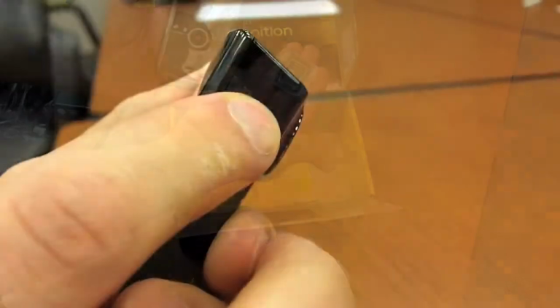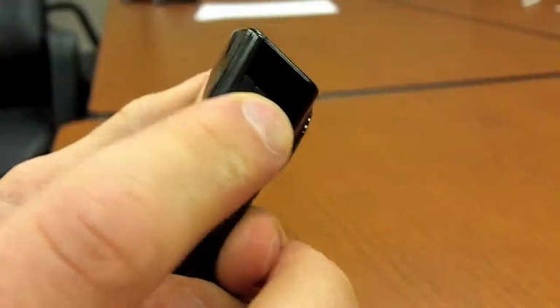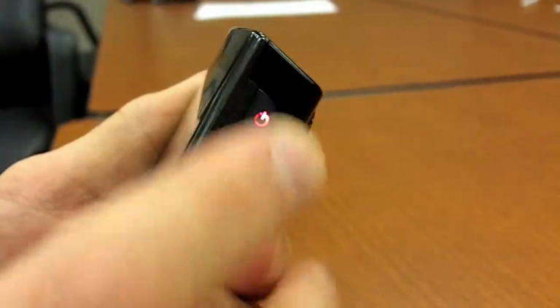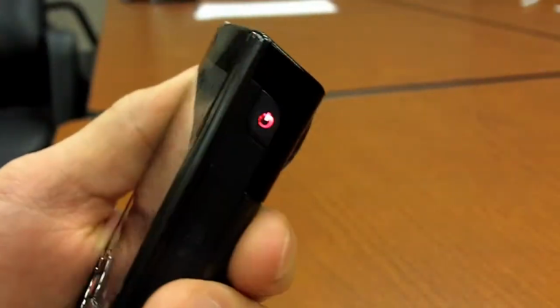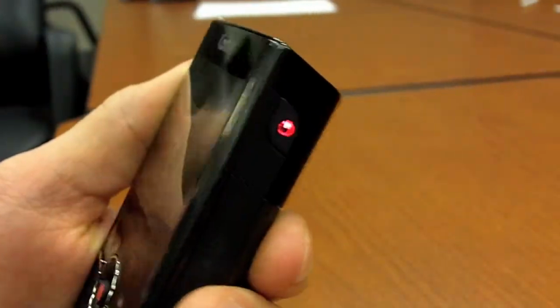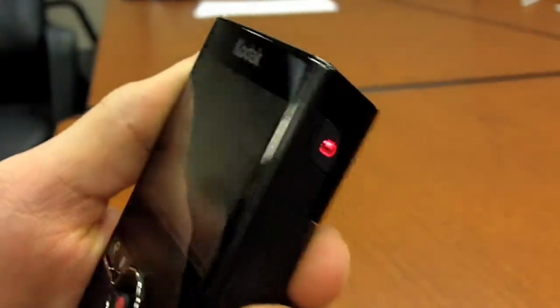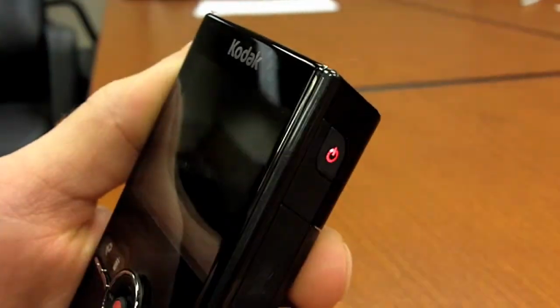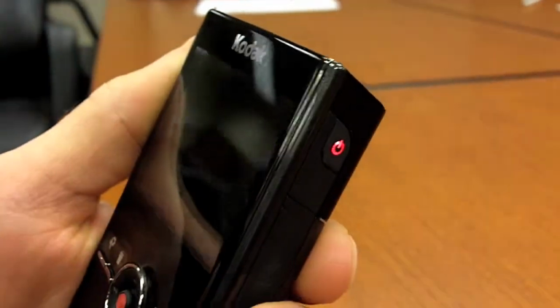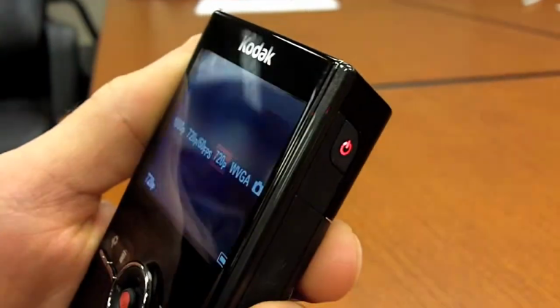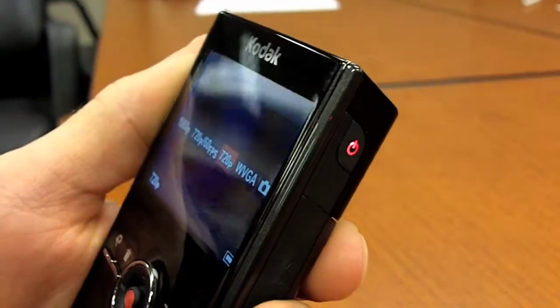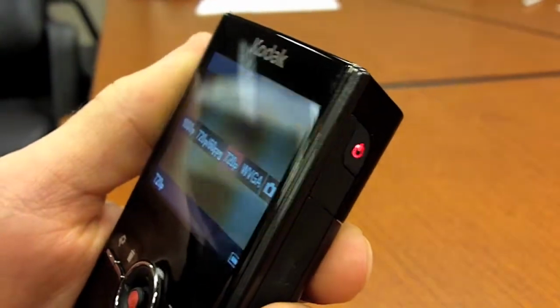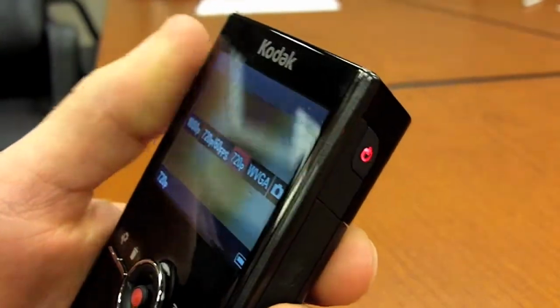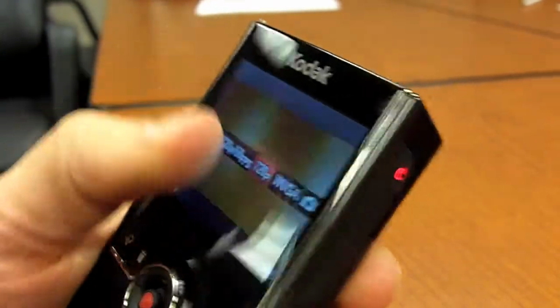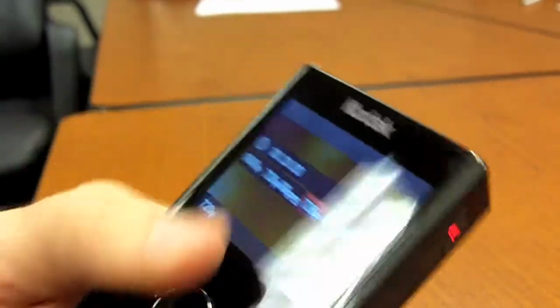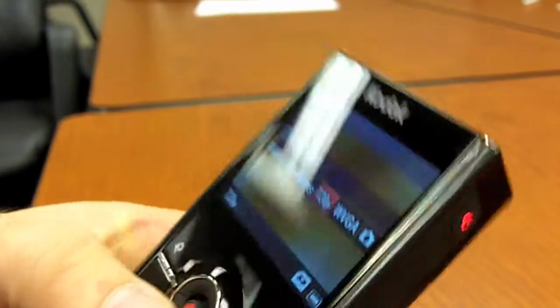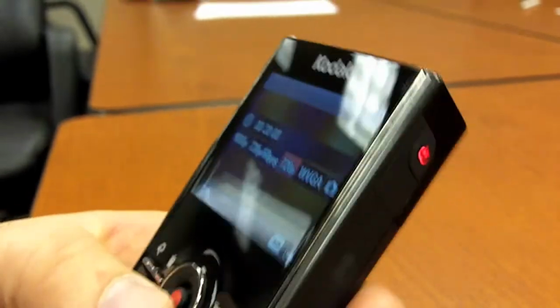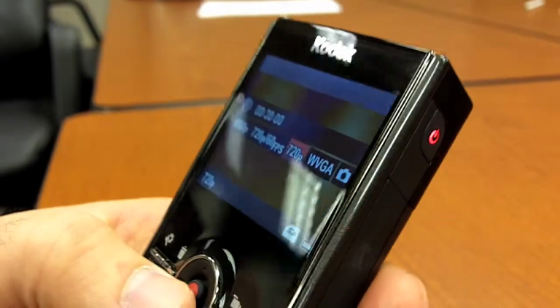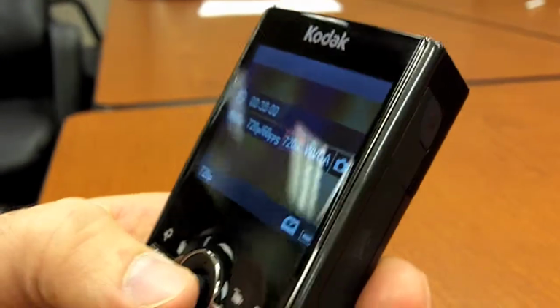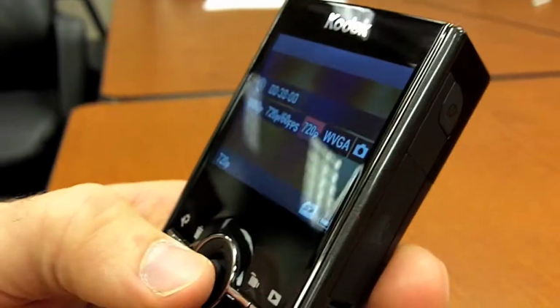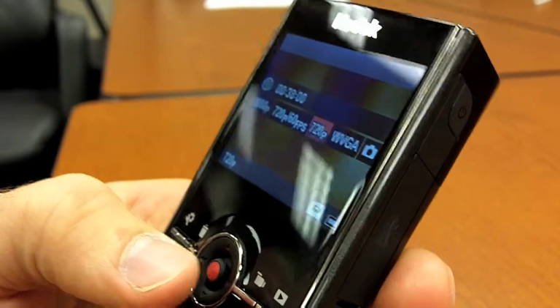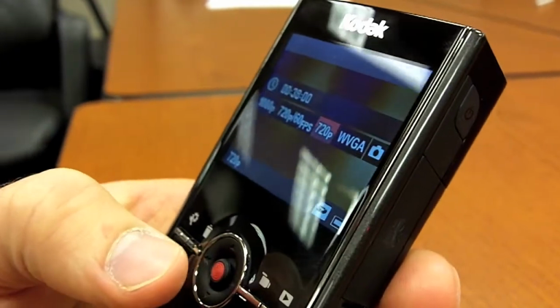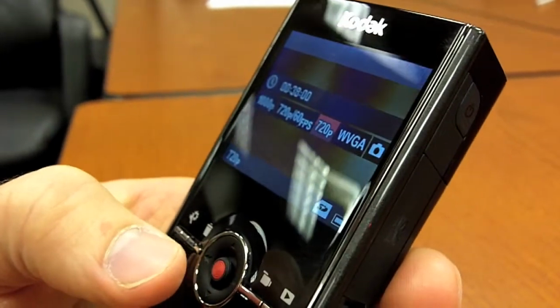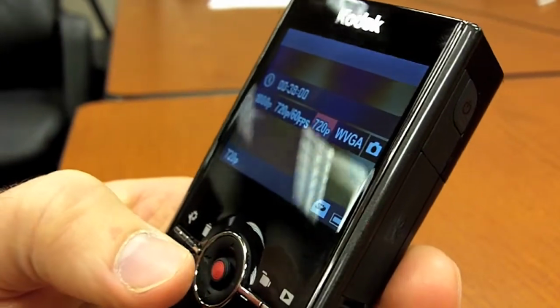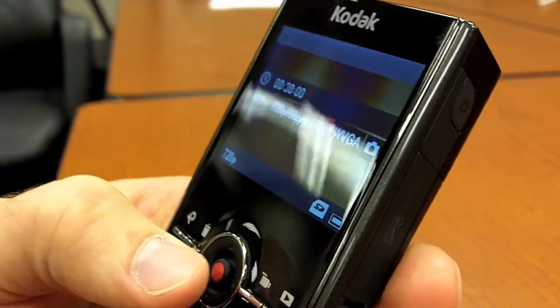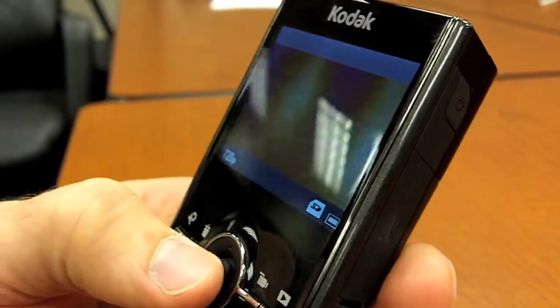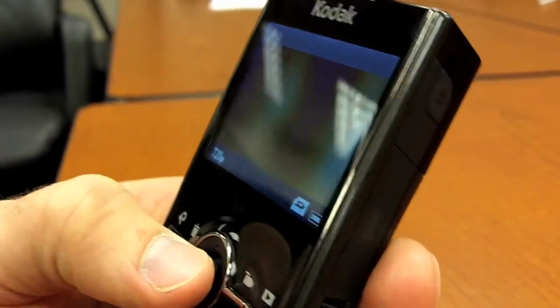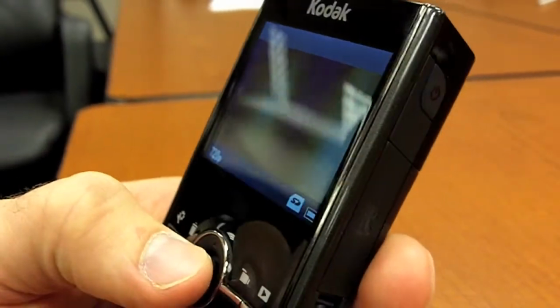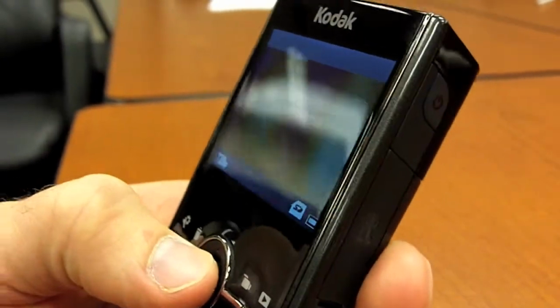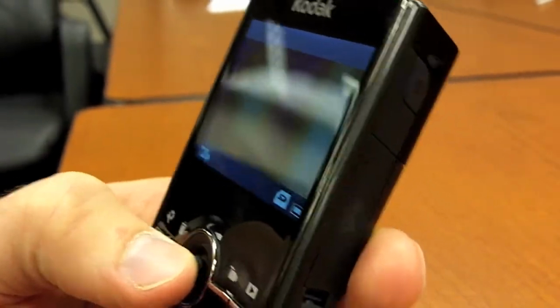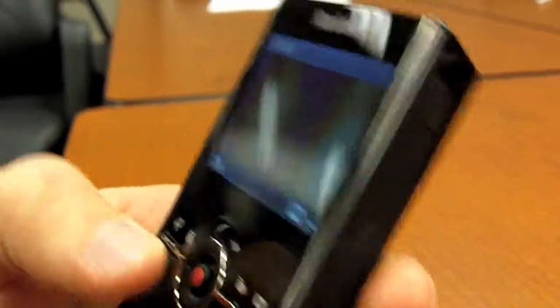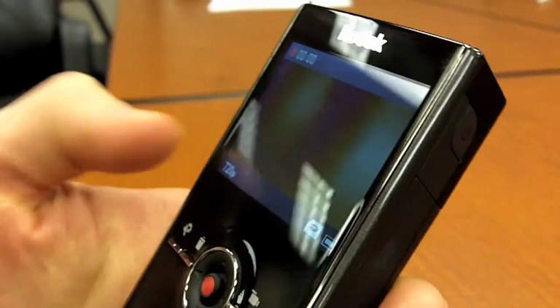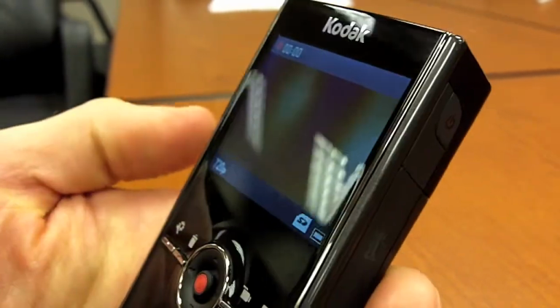We've already configured your camera's settings so that it's ready to simply turn on and record. No need to make any adjustments.